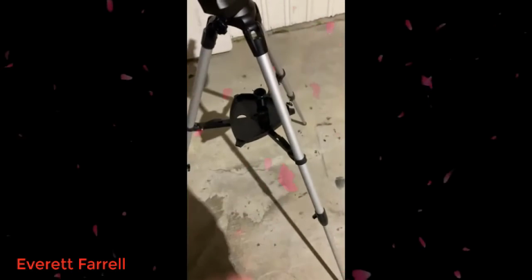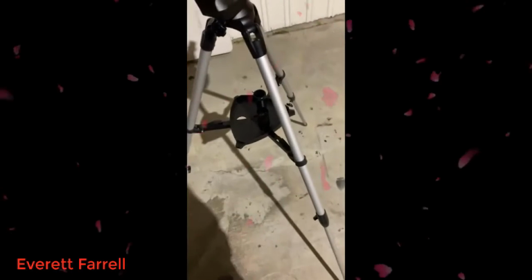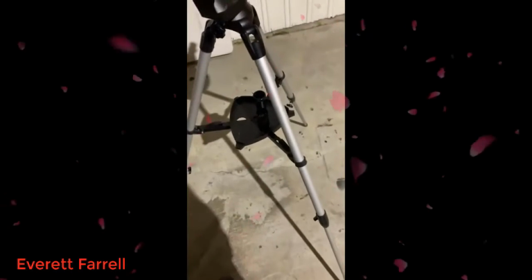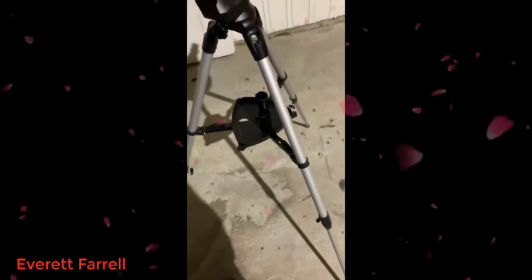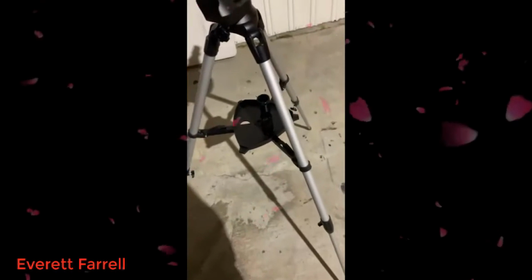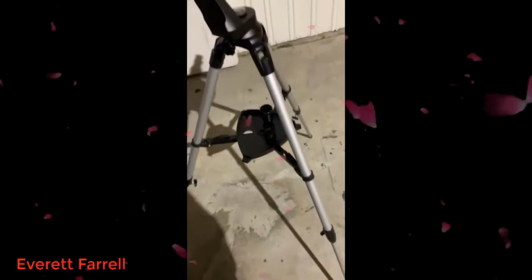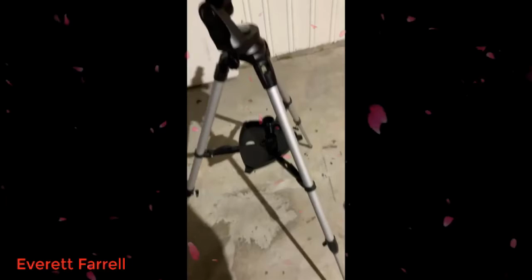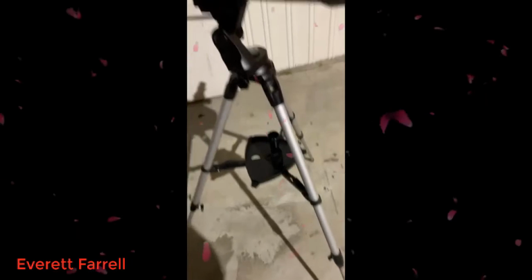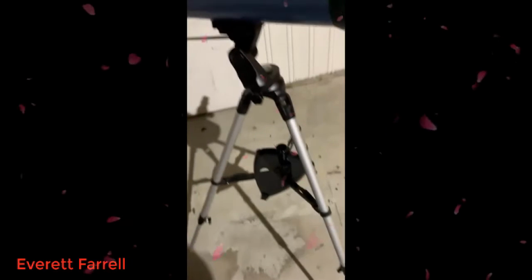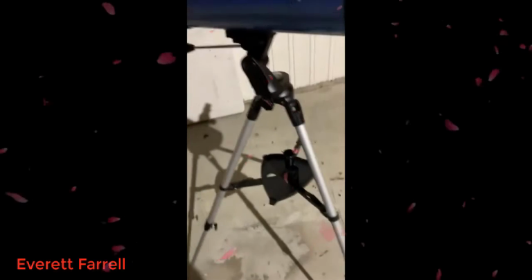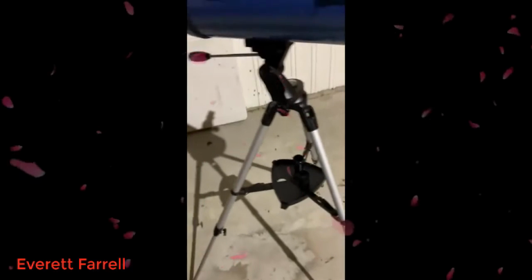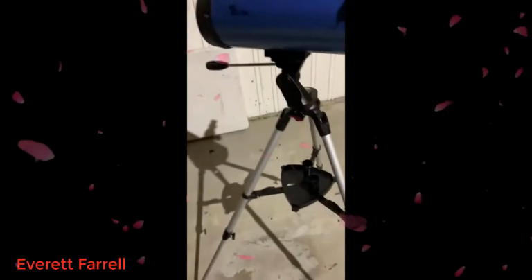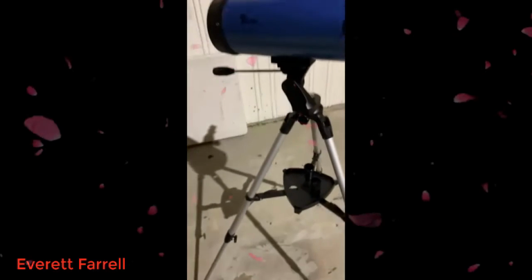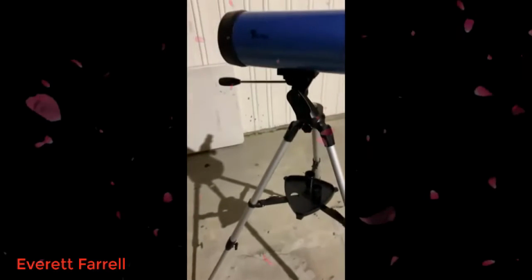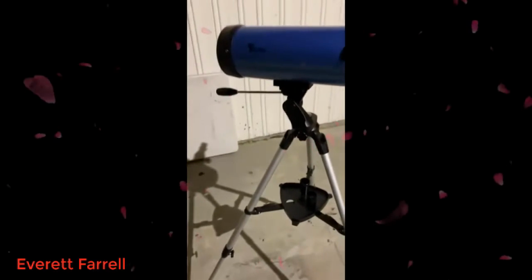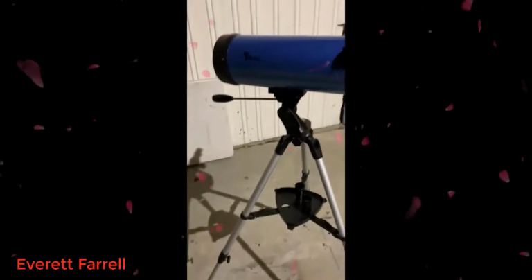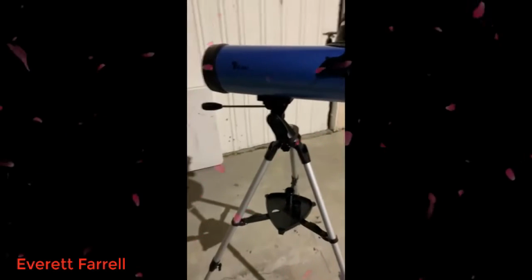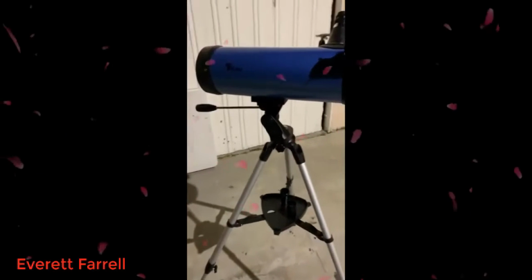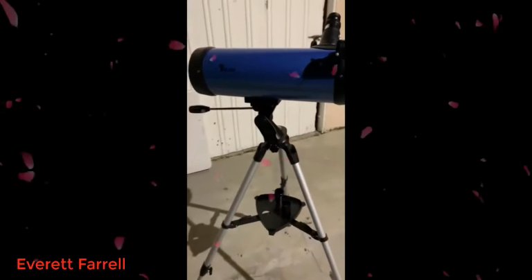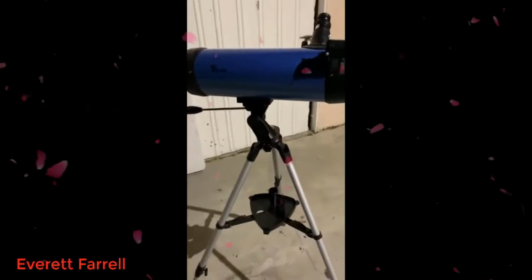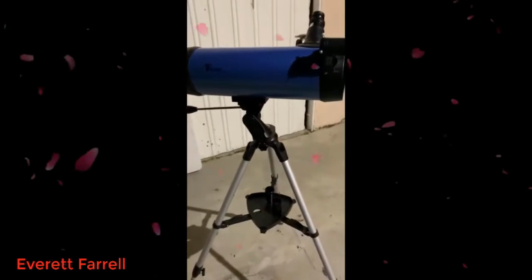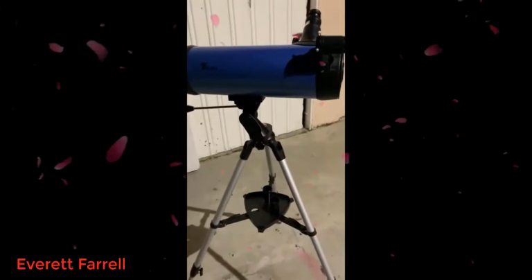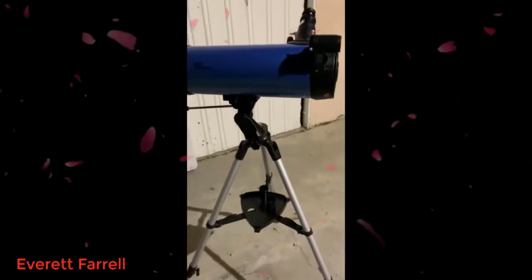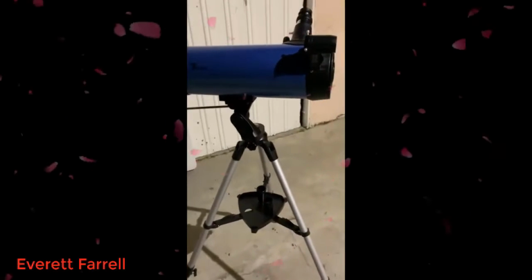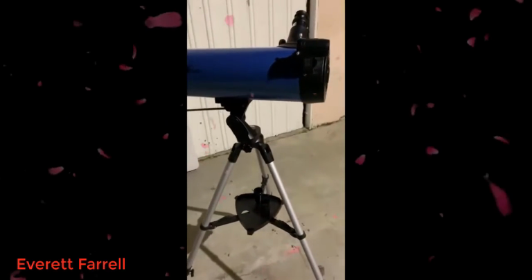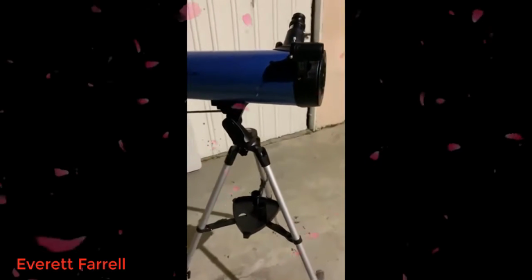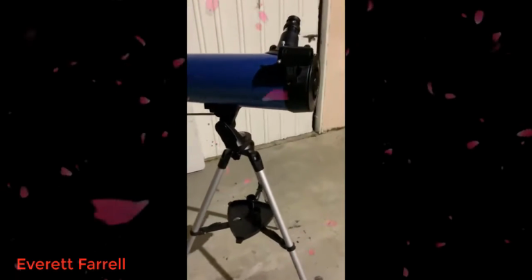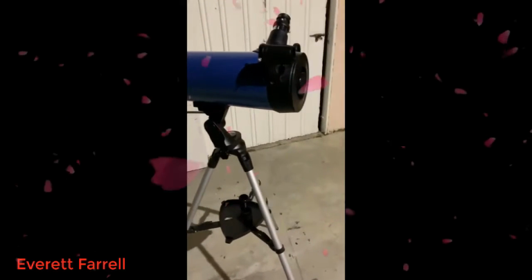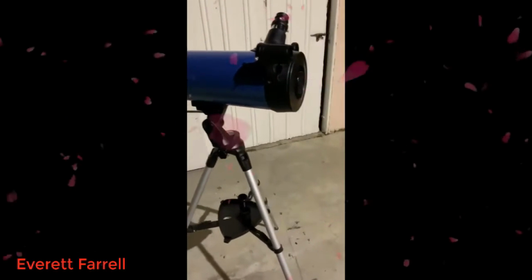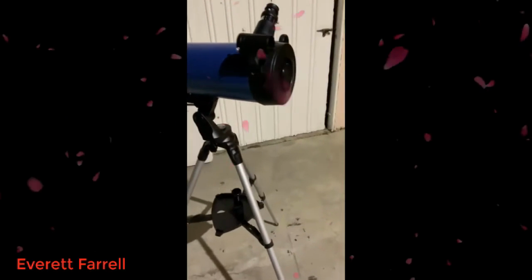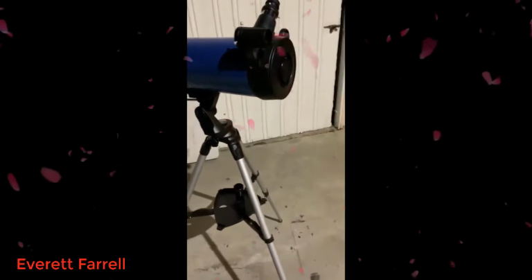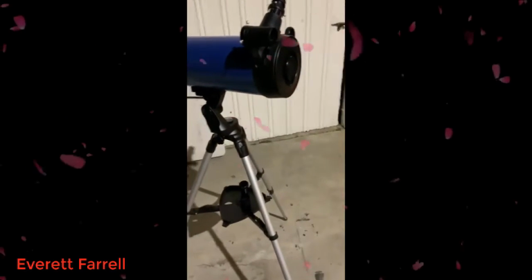That's it — pretty easy. It's a good beginner's telescope.